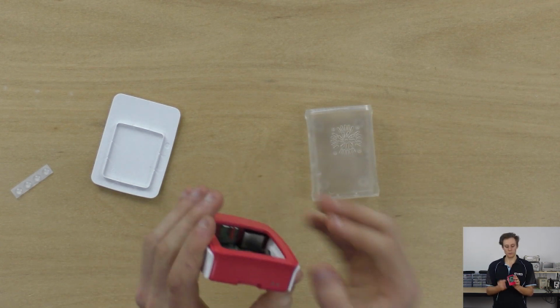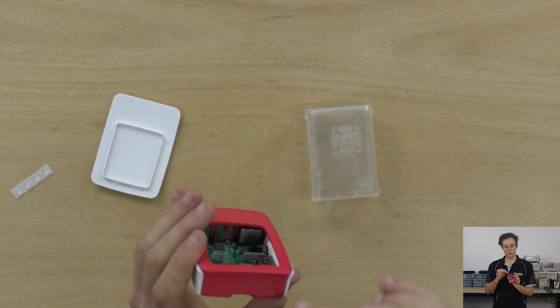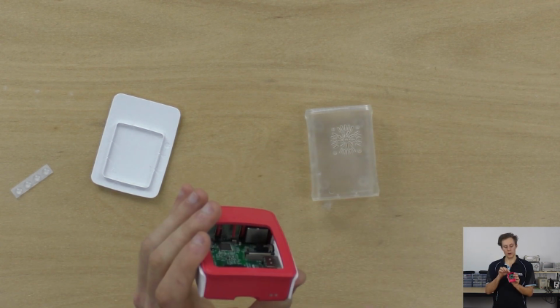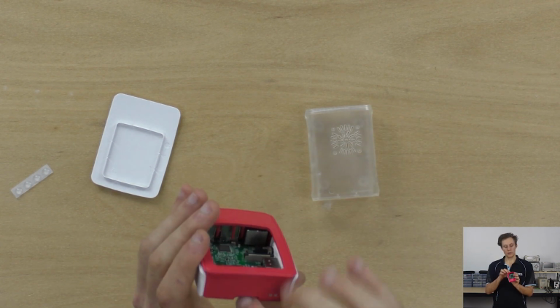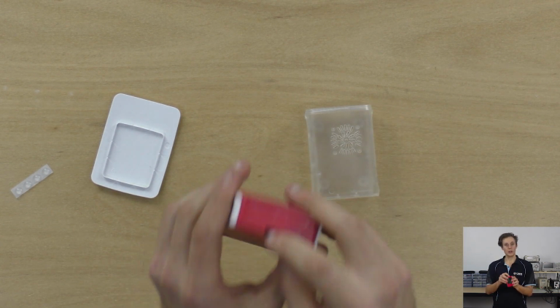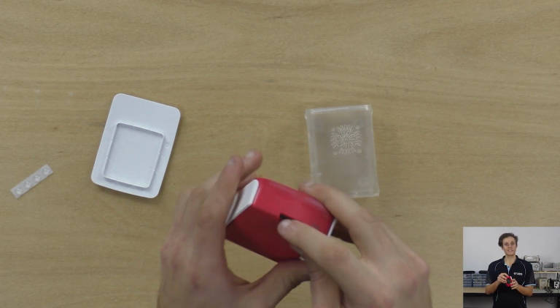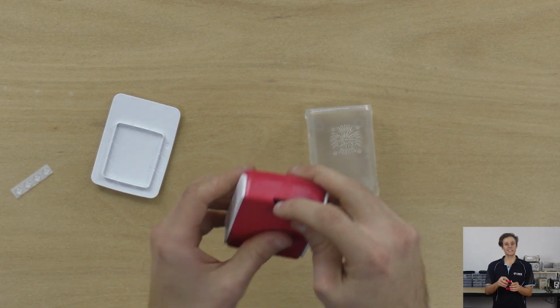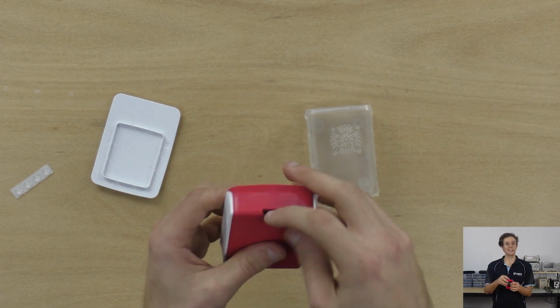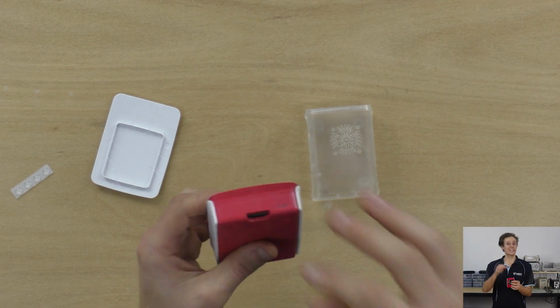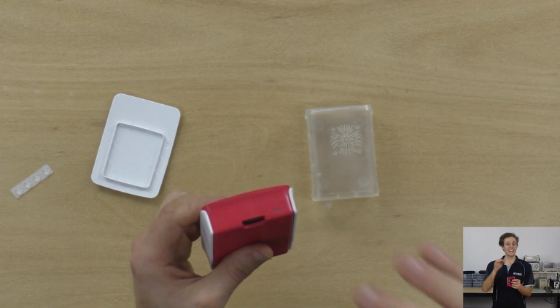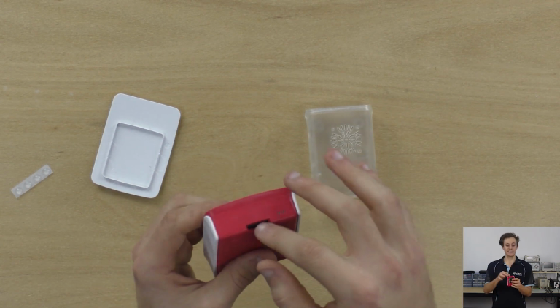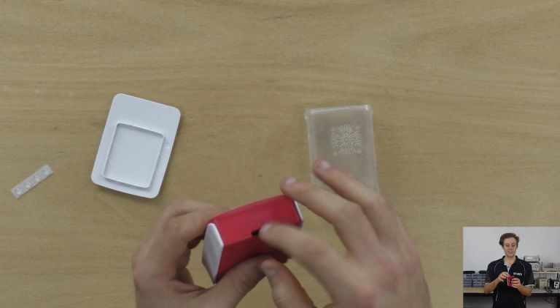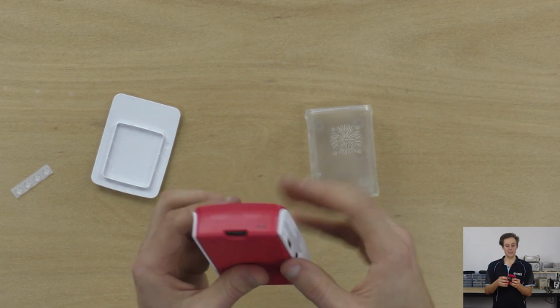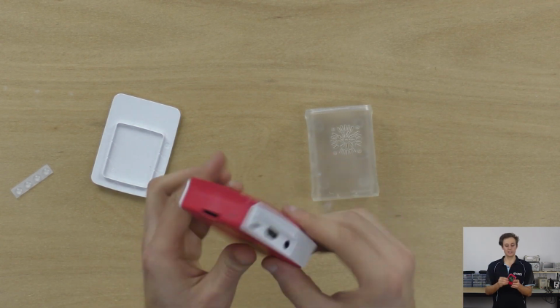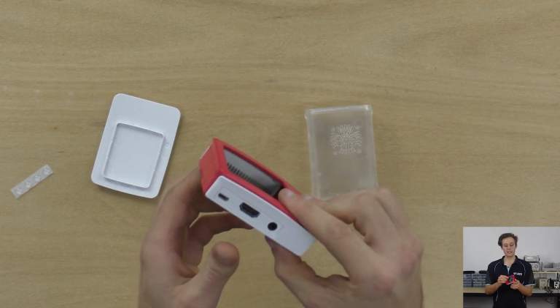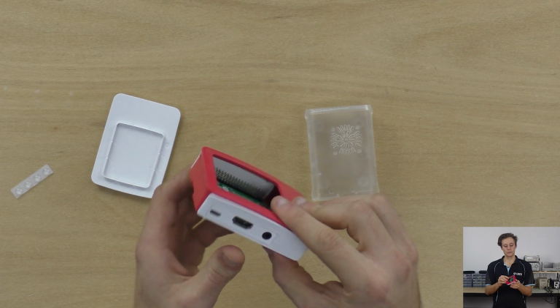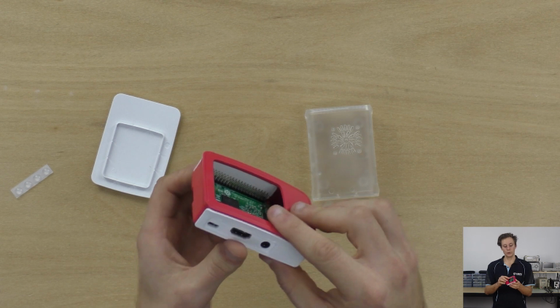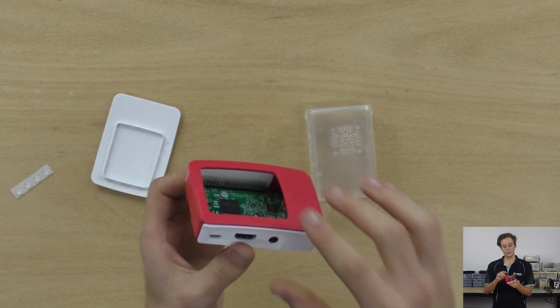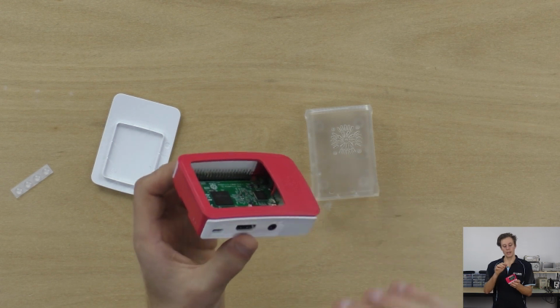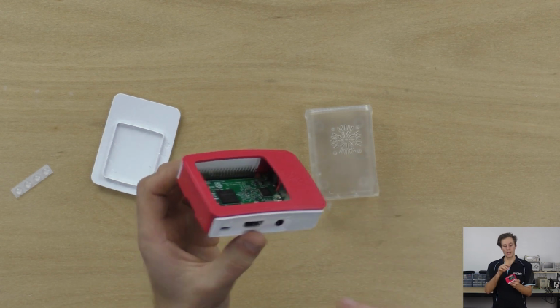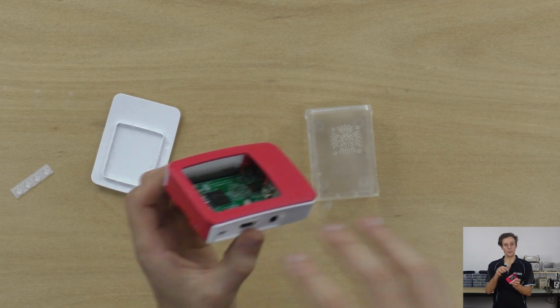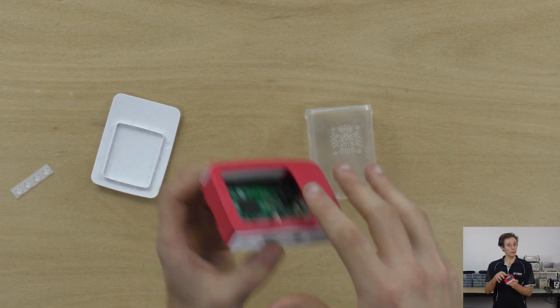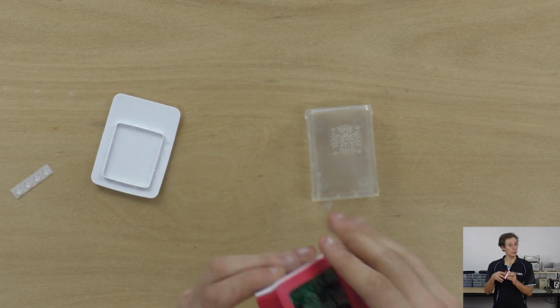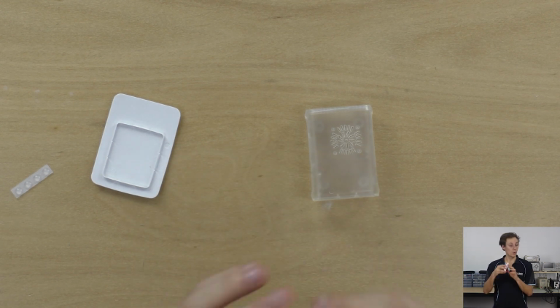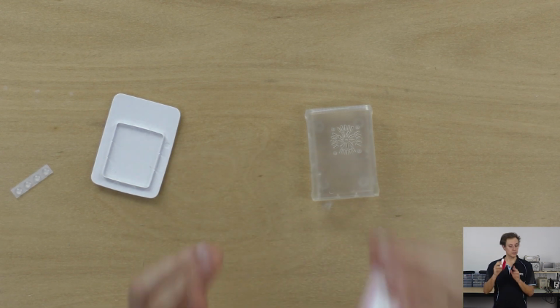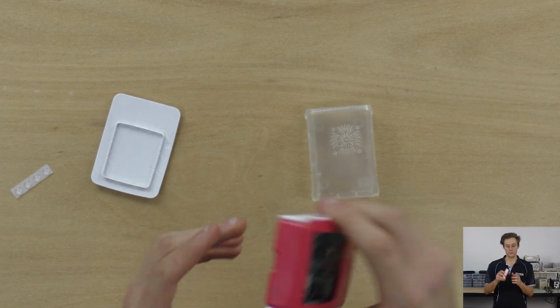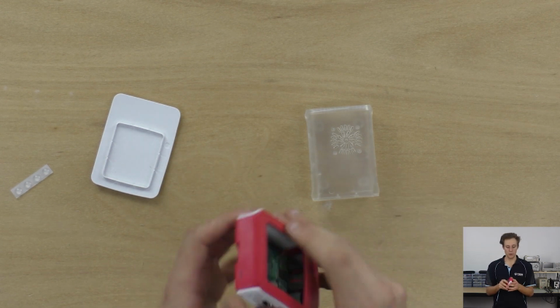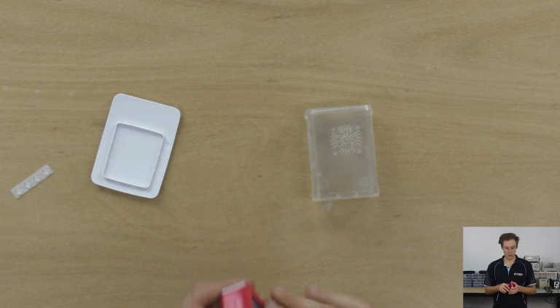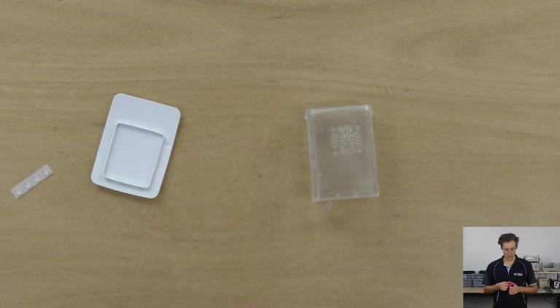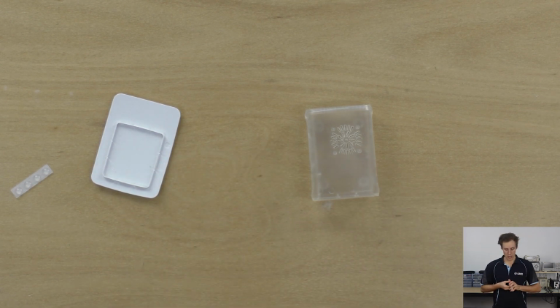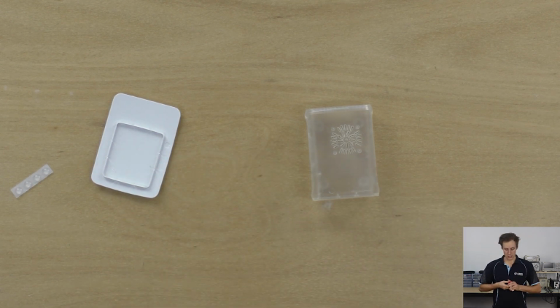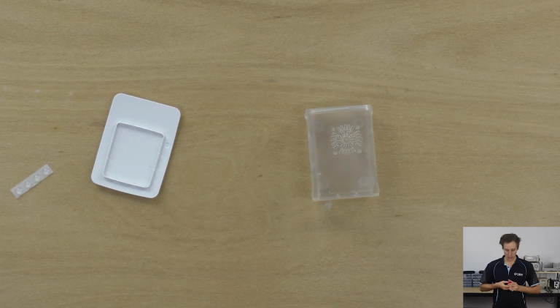There you have it. You can put your micro SD card in easily — stacks of room, all your ports, no worries. So now we'll take a look at the clear case.